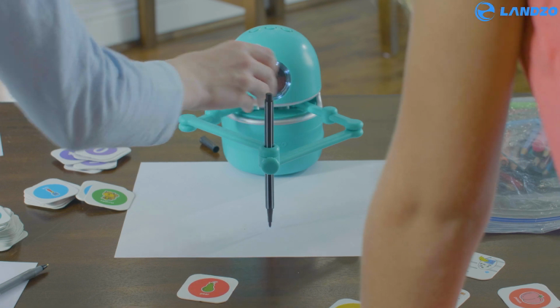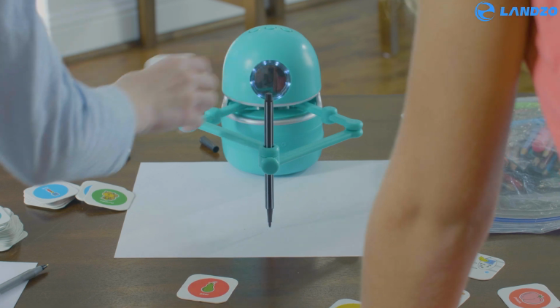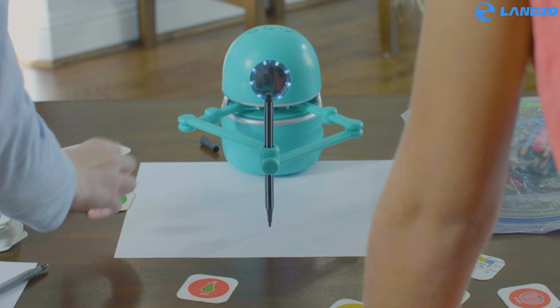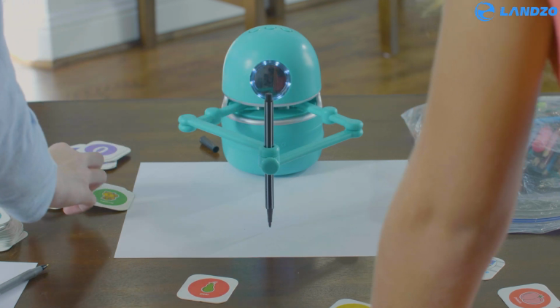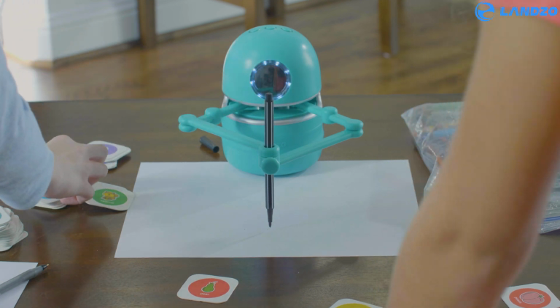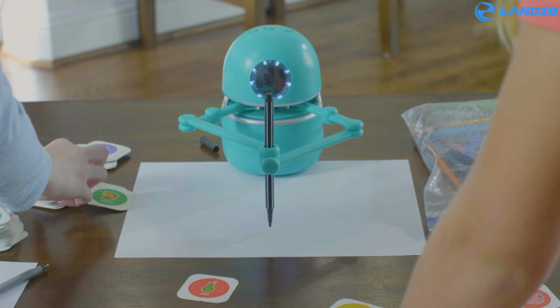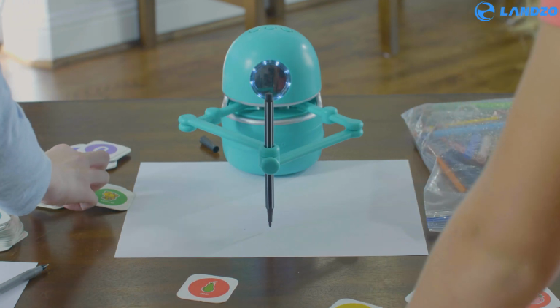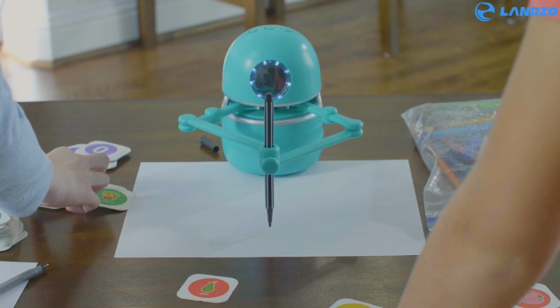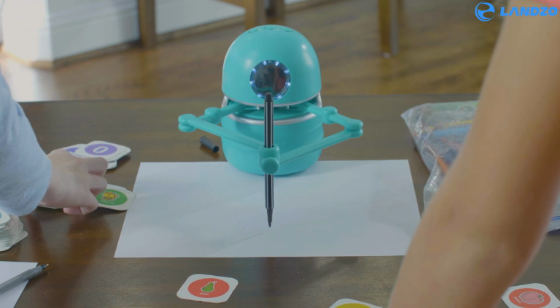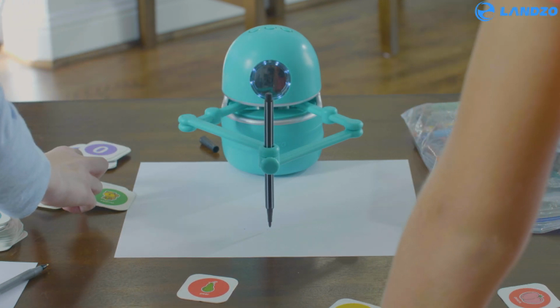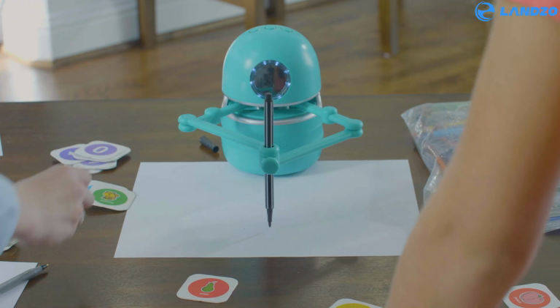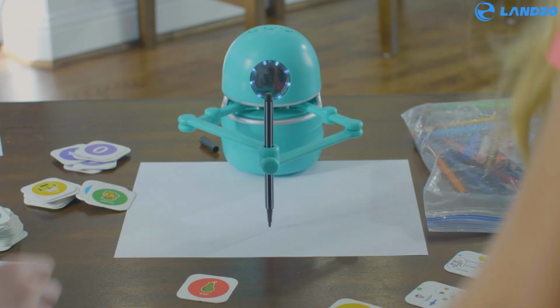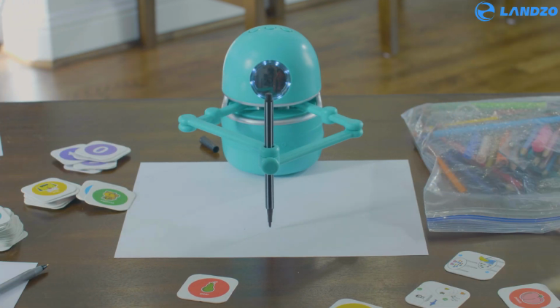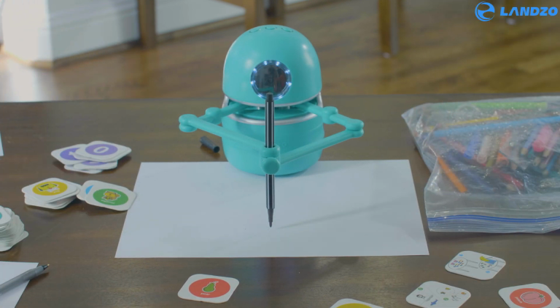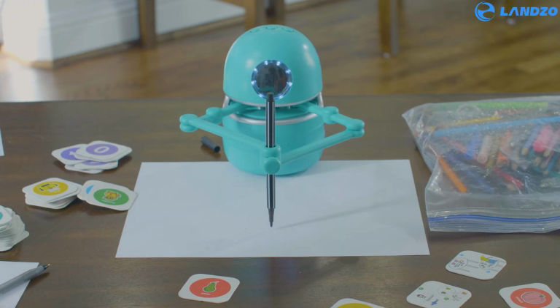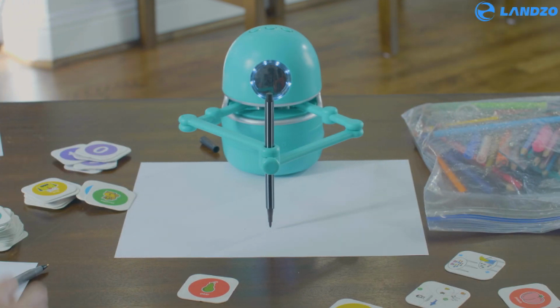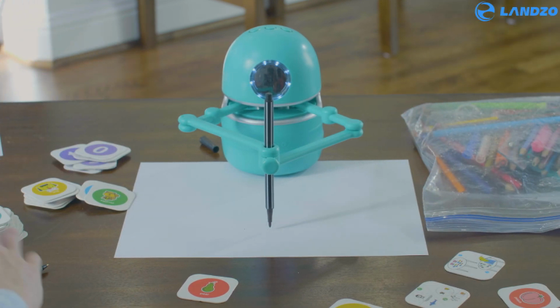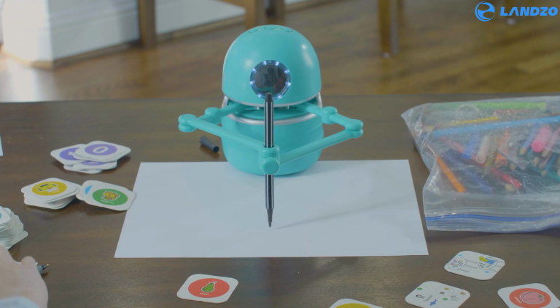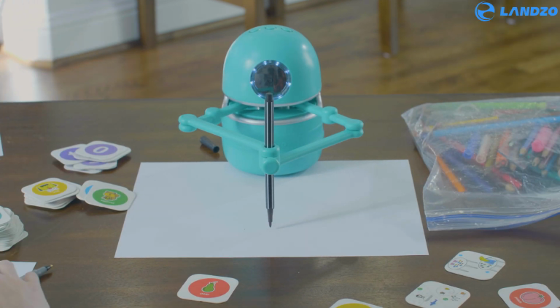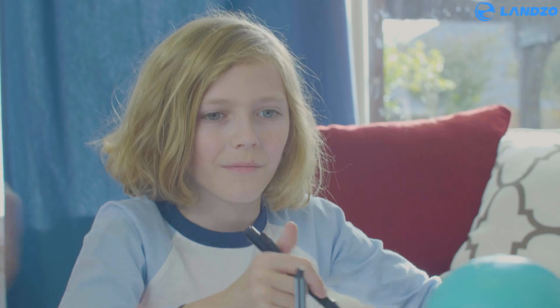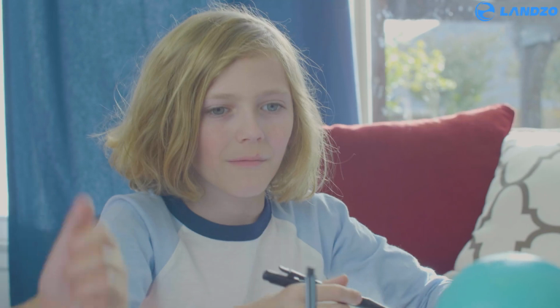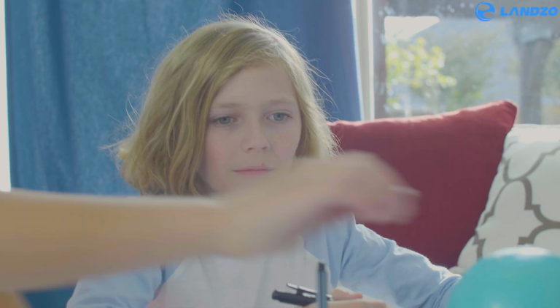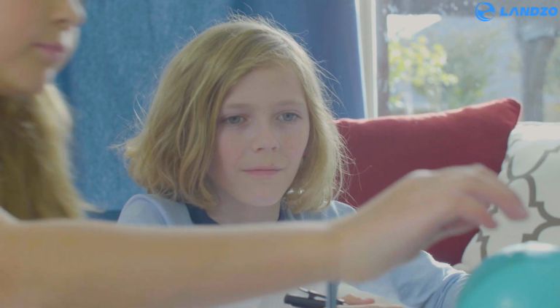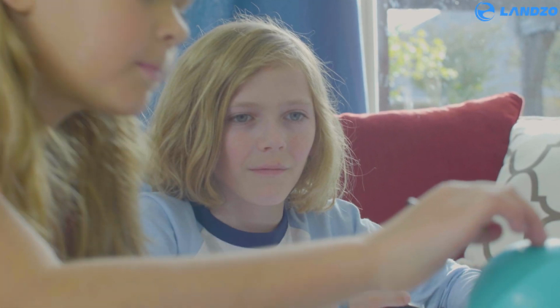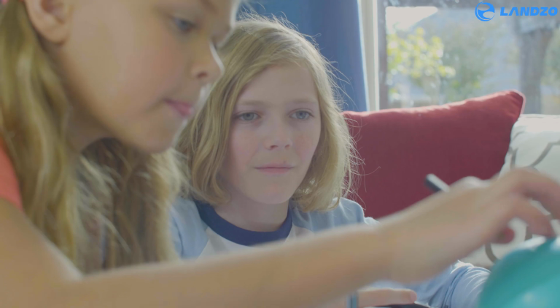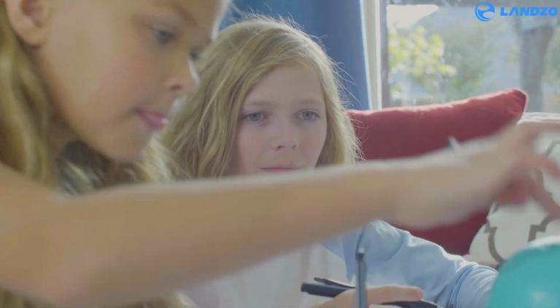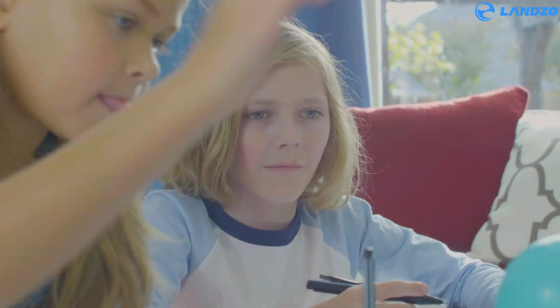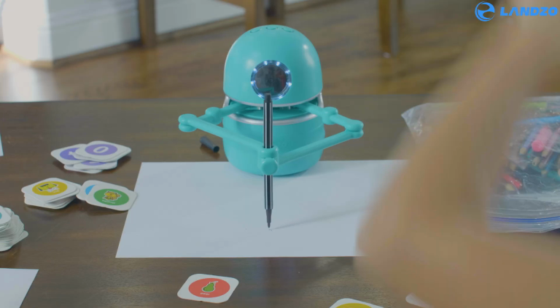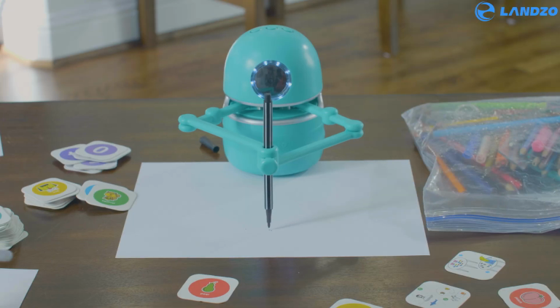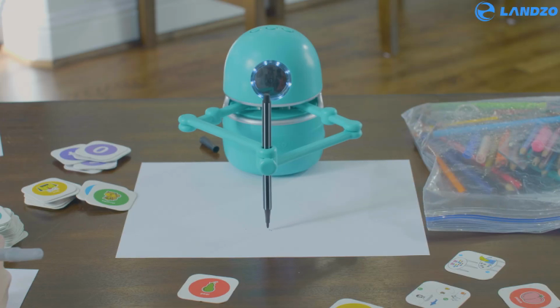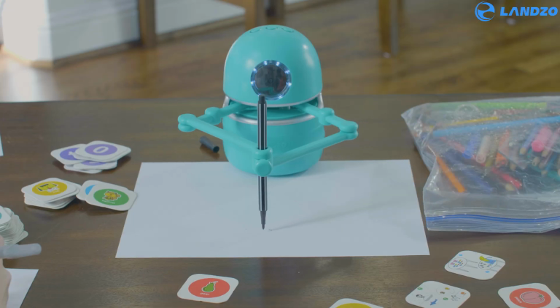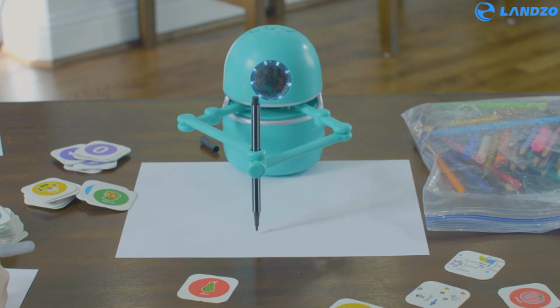Nice to meet you. Let's learn how to draw a dog today. Let's begin.